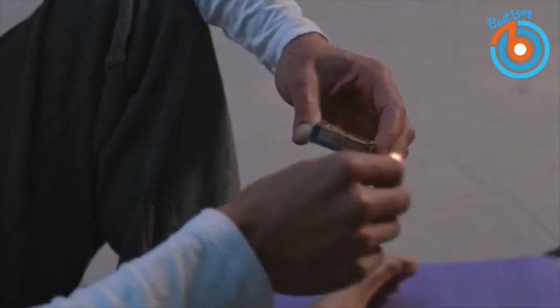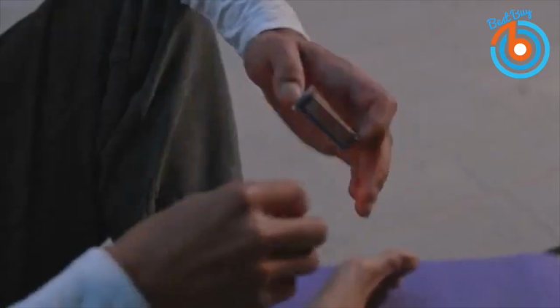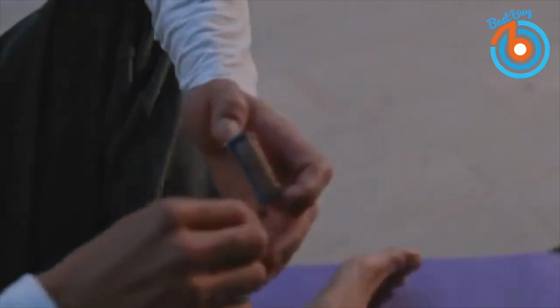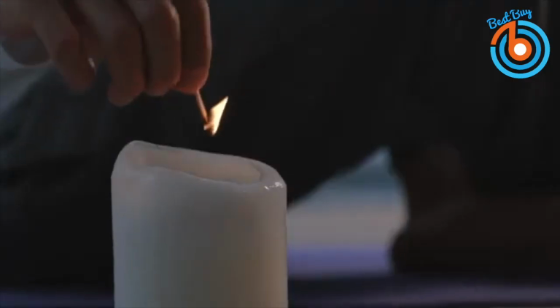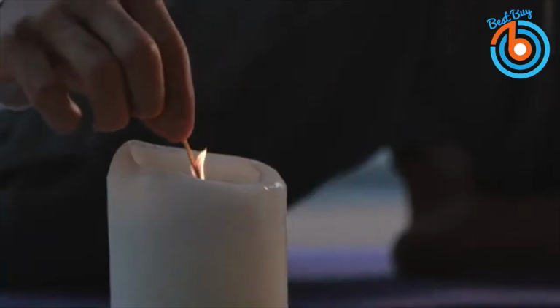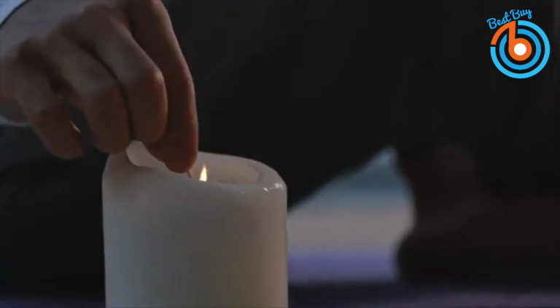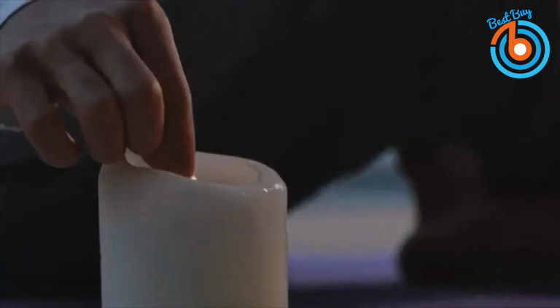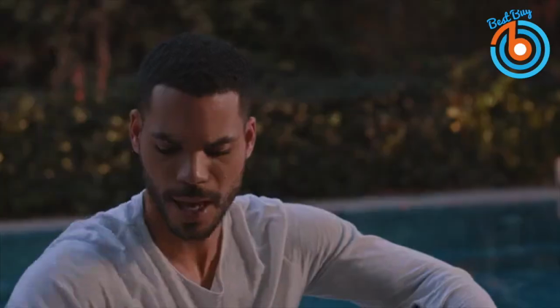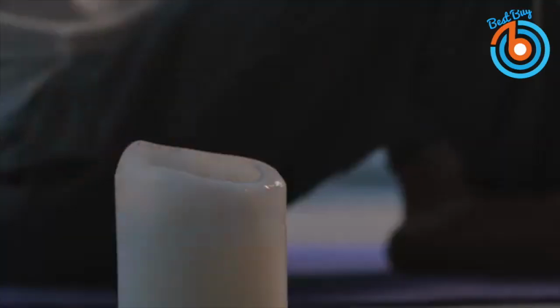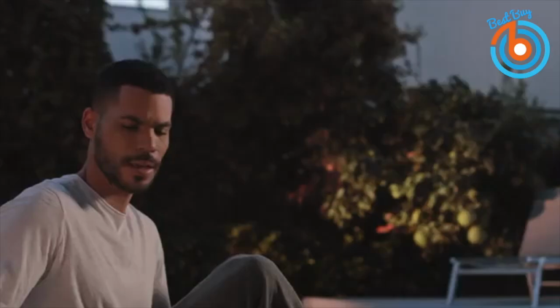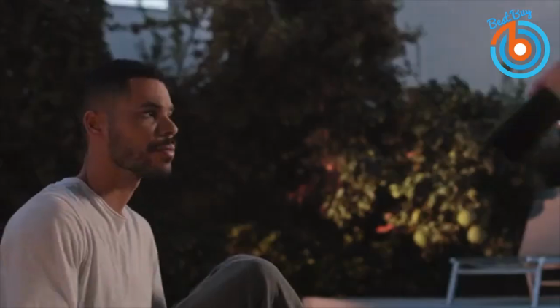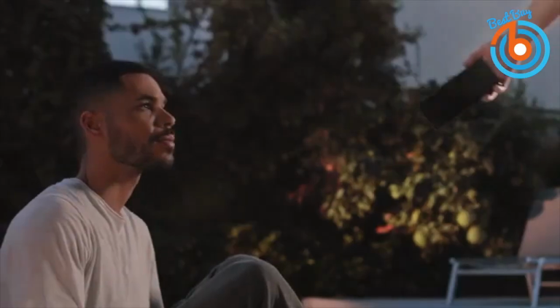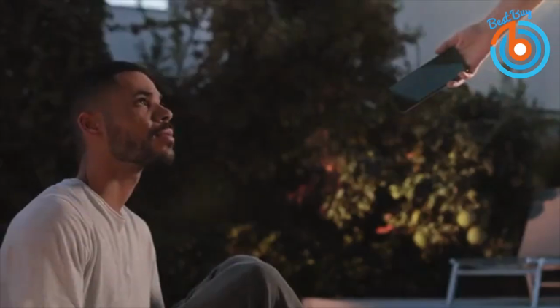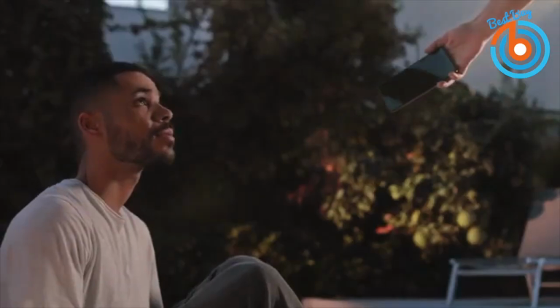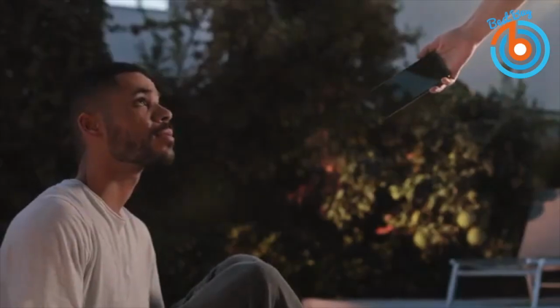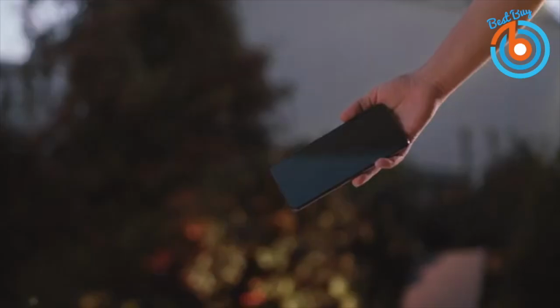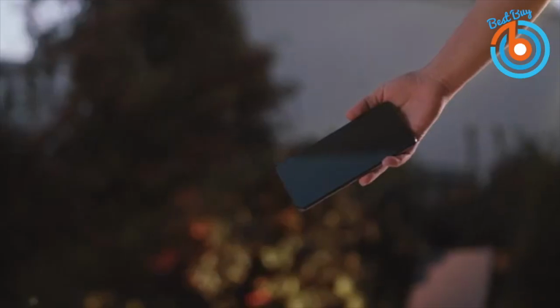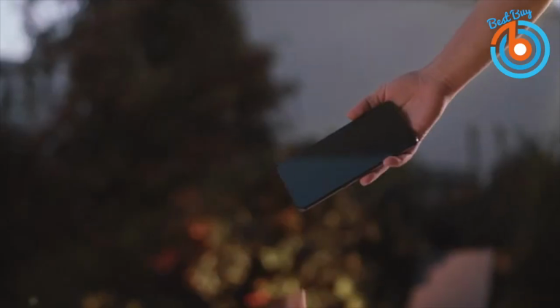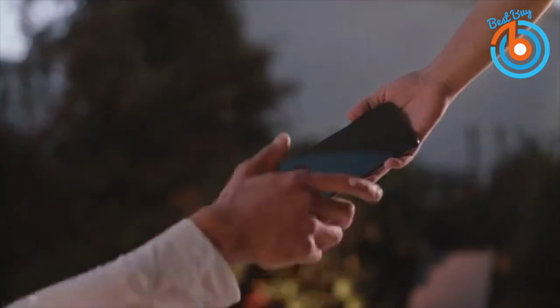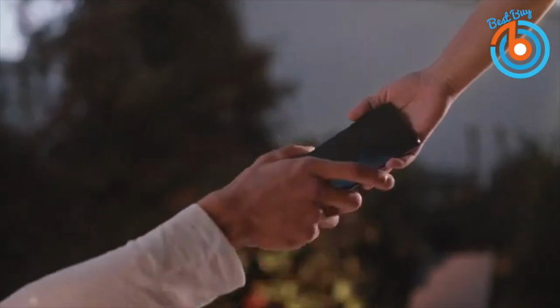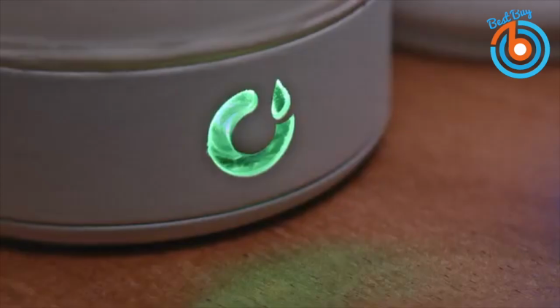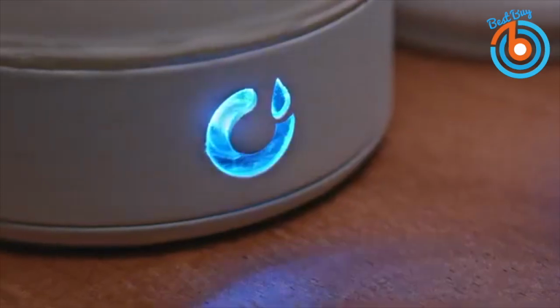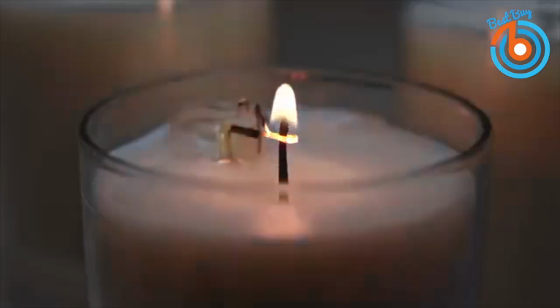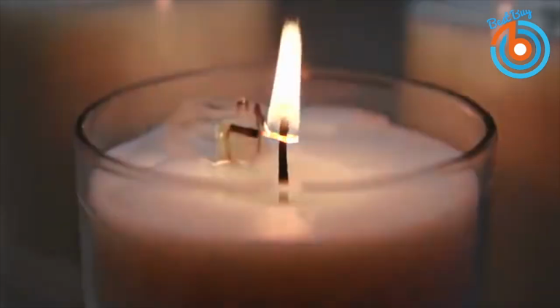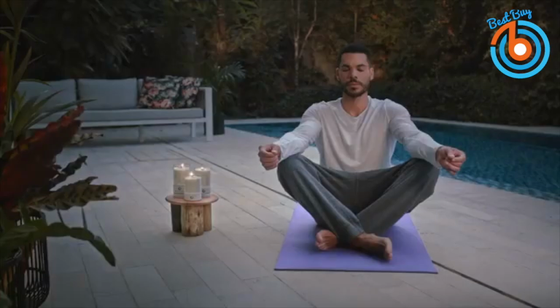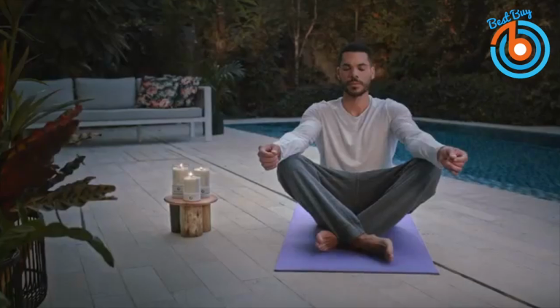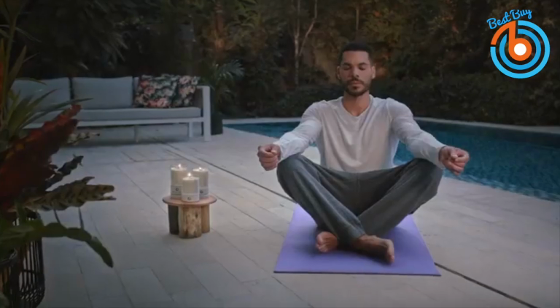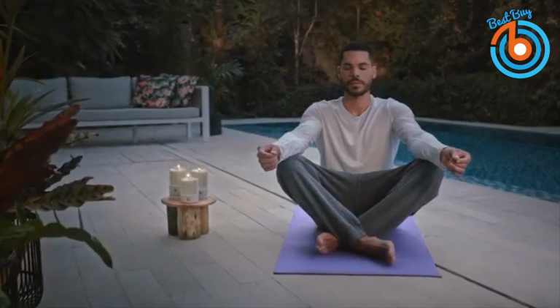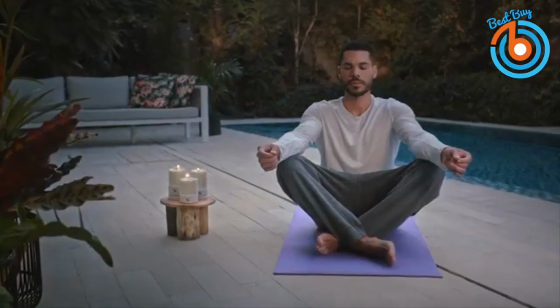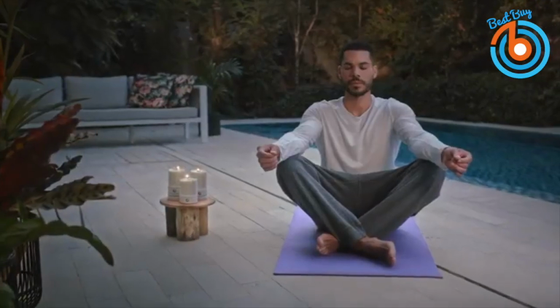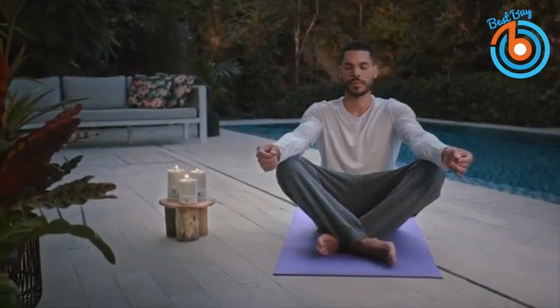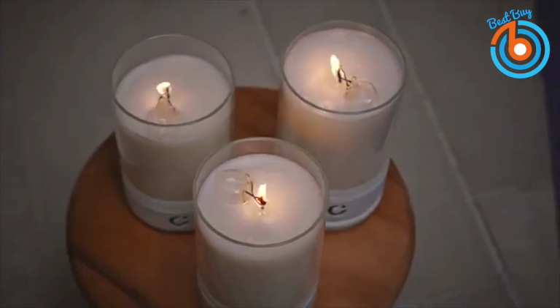You can pre-order this cool candle now and the link is provided in the description below.